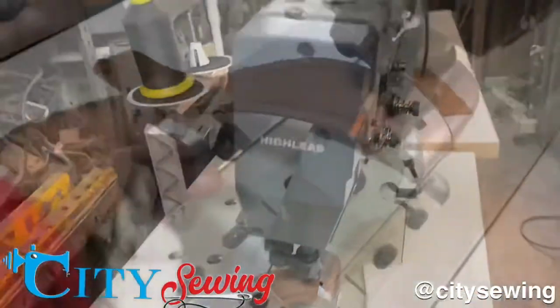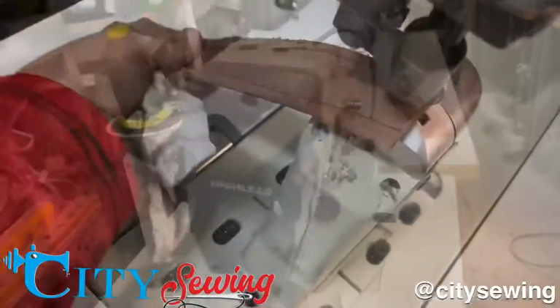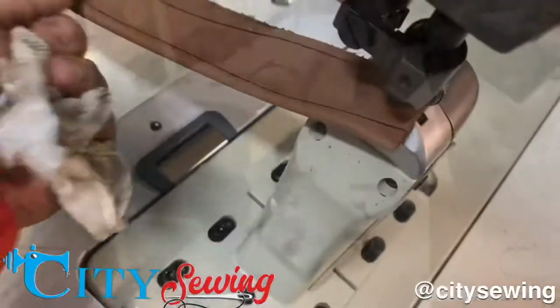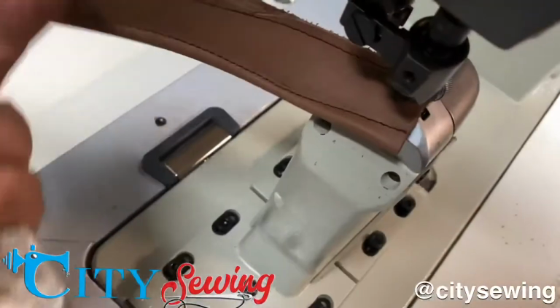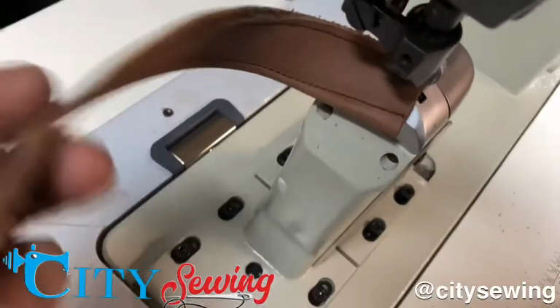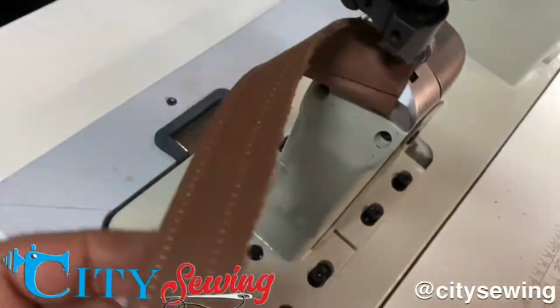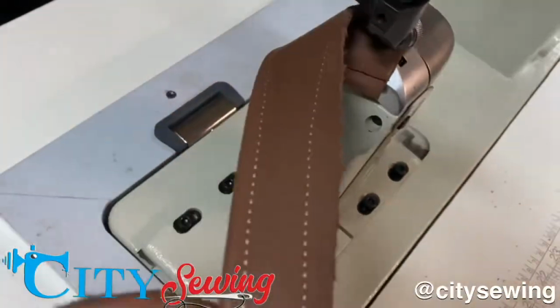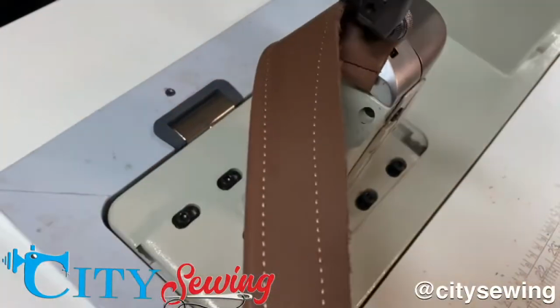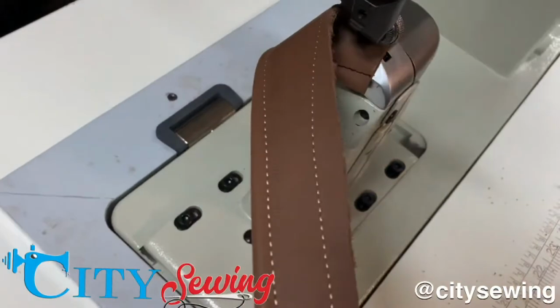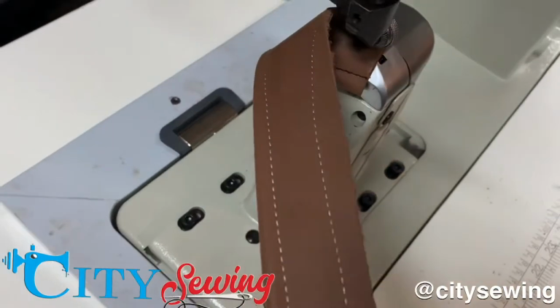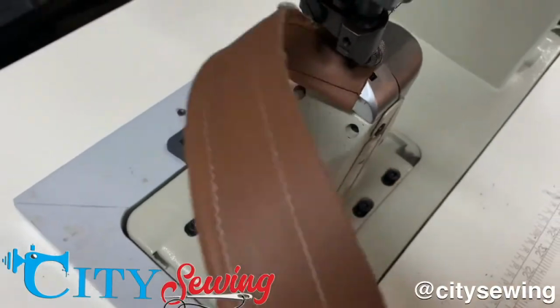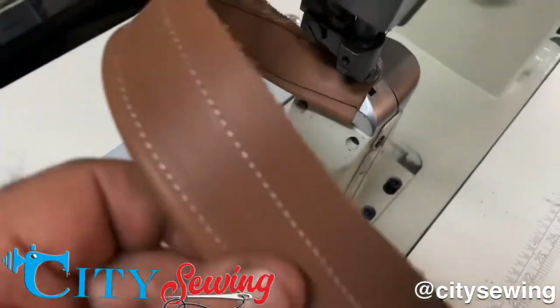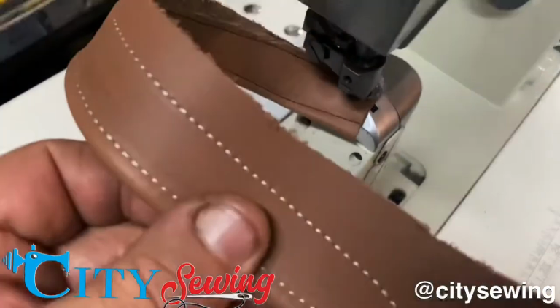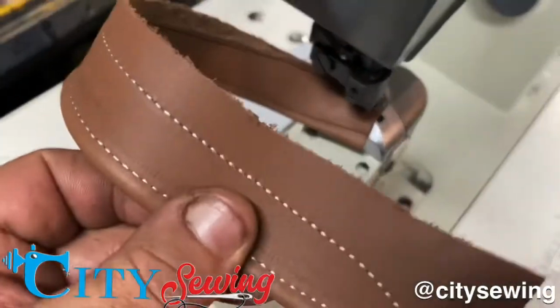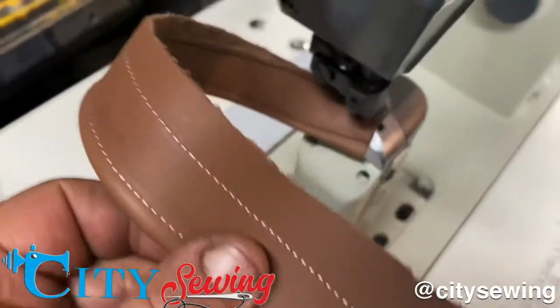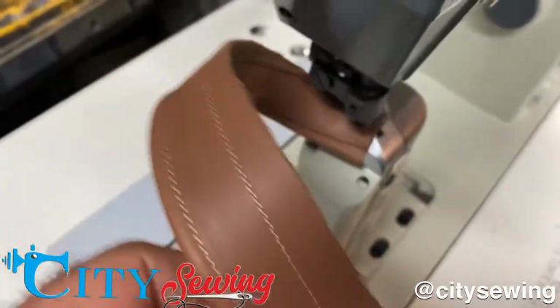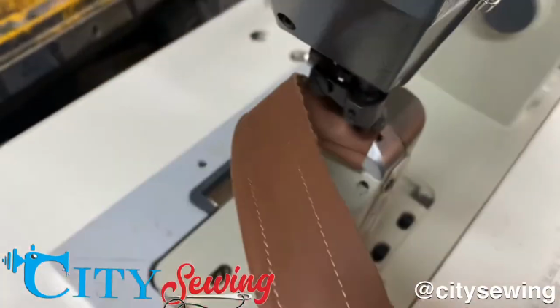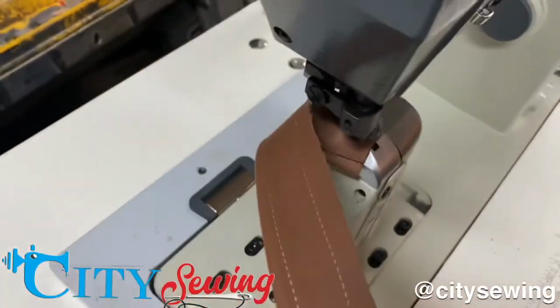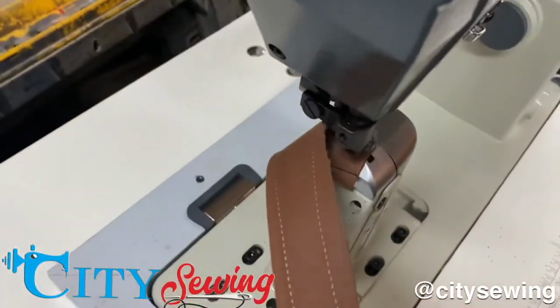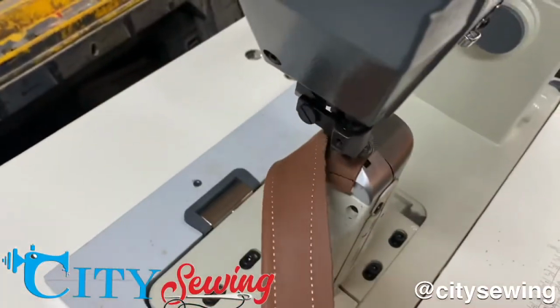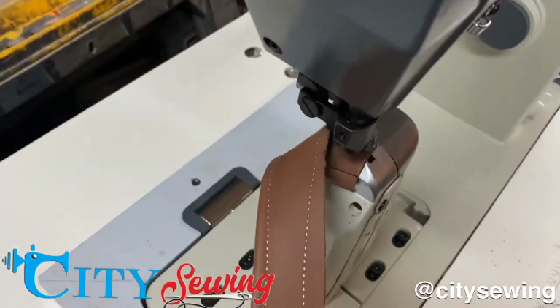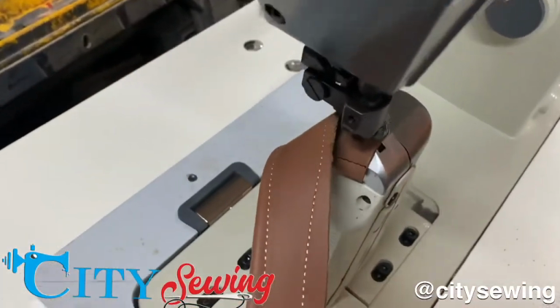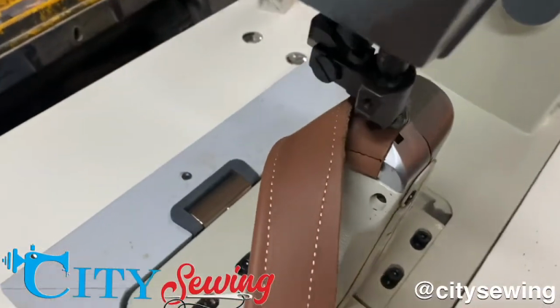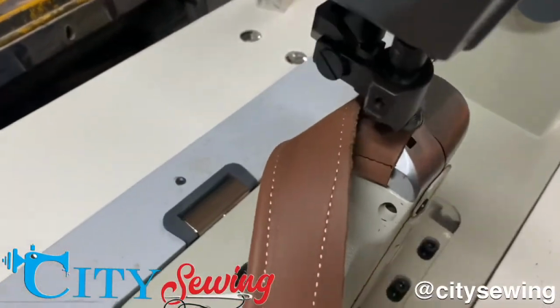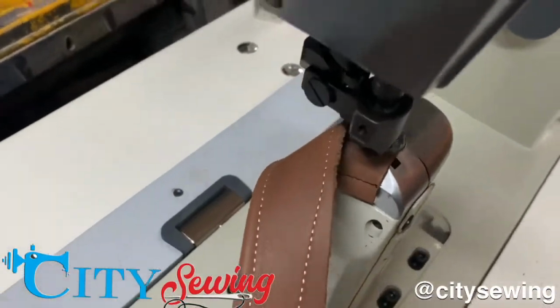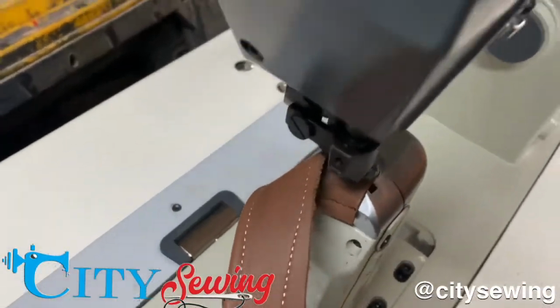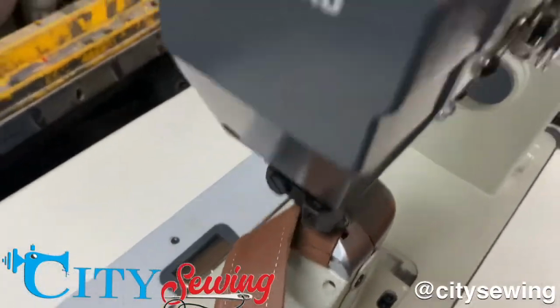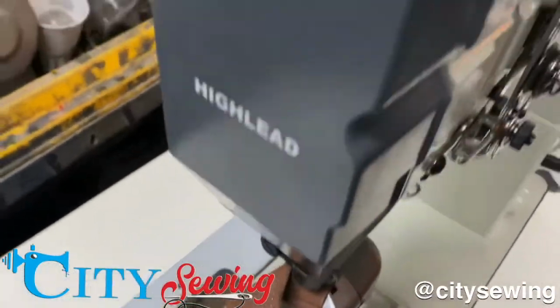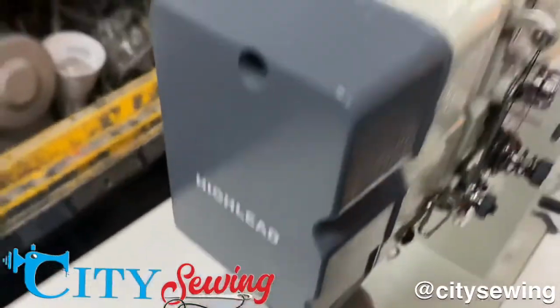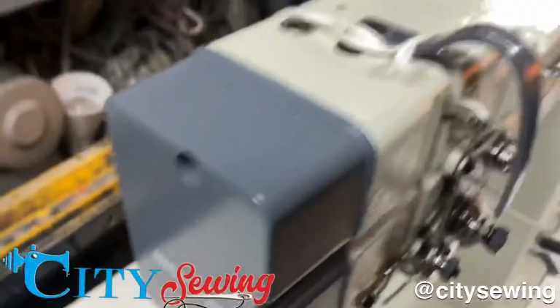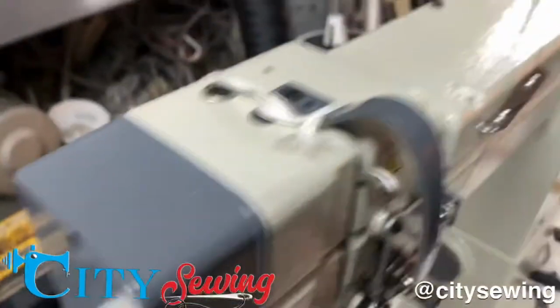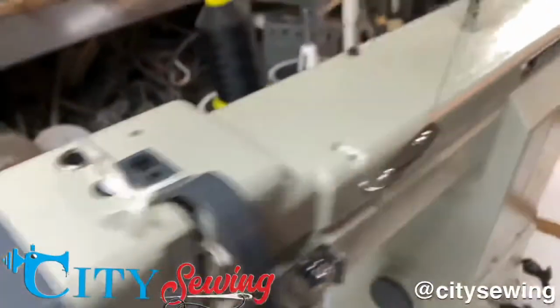Look at that stitch — beautiful, huh? Nice, clean, beautiful stitch.